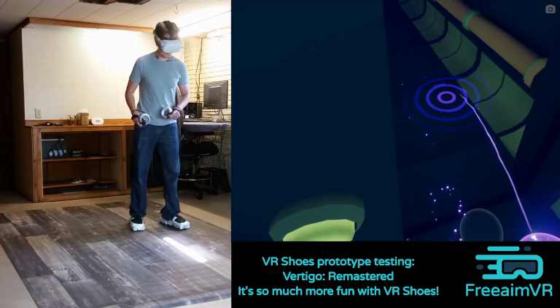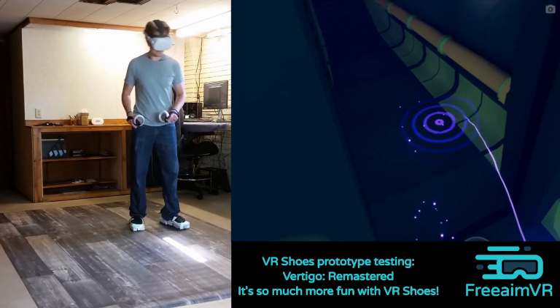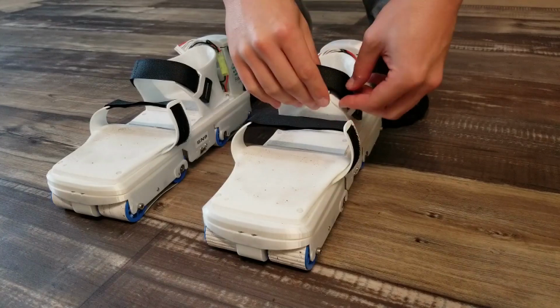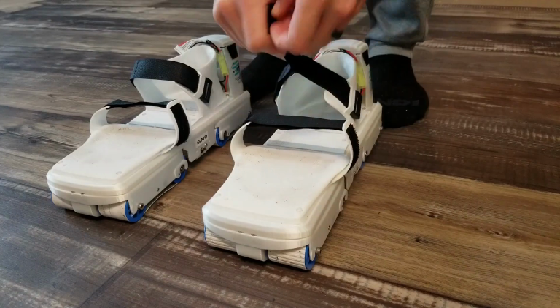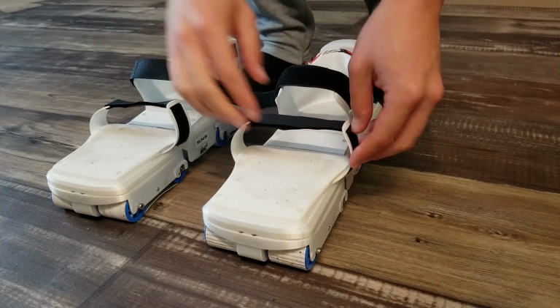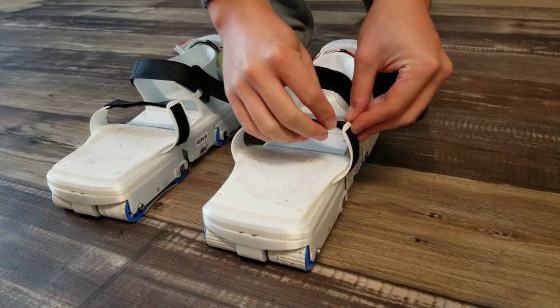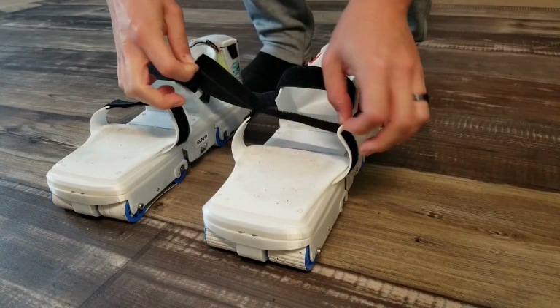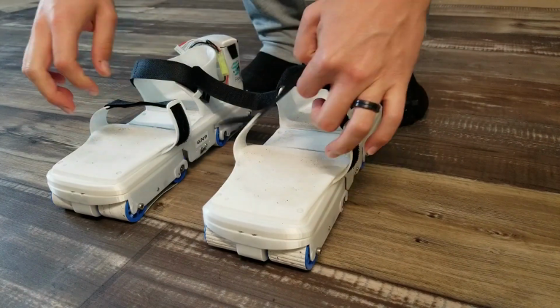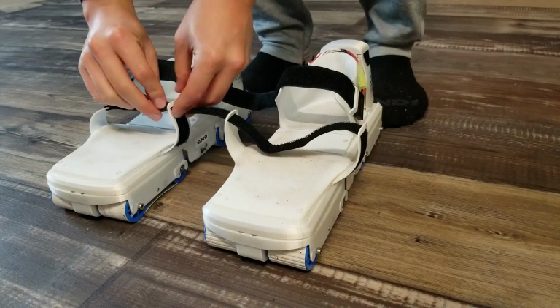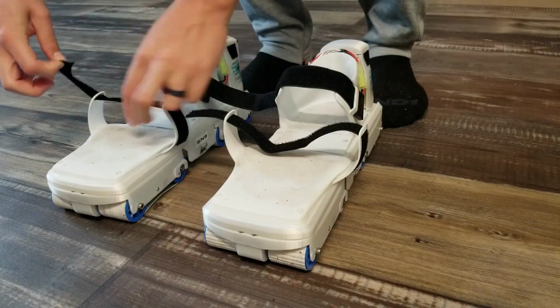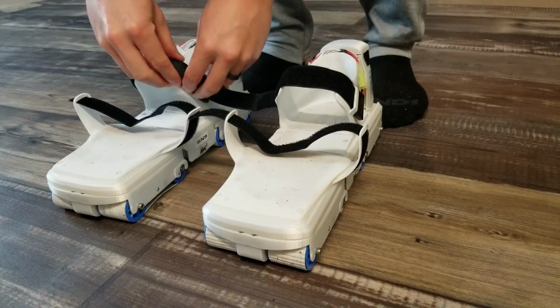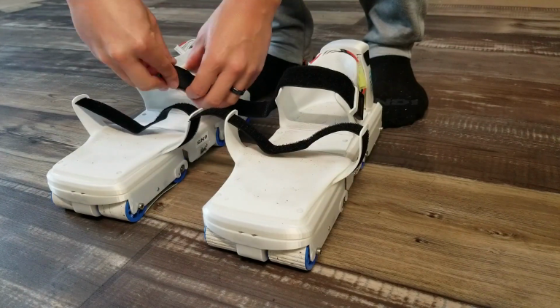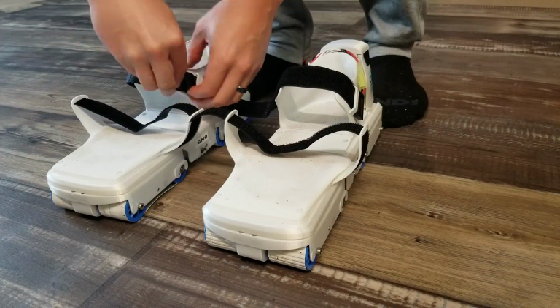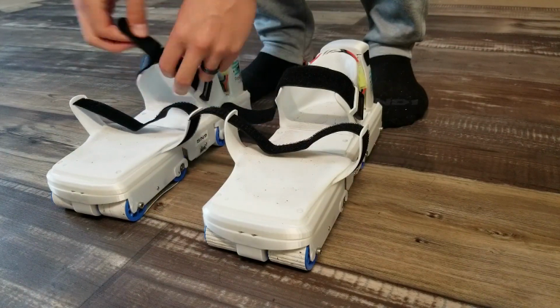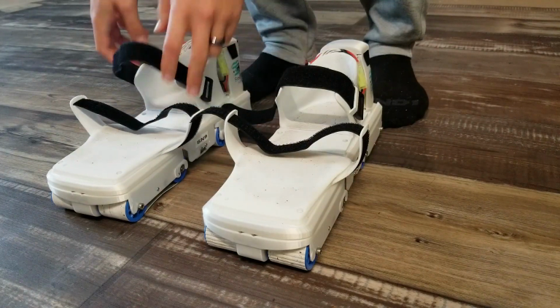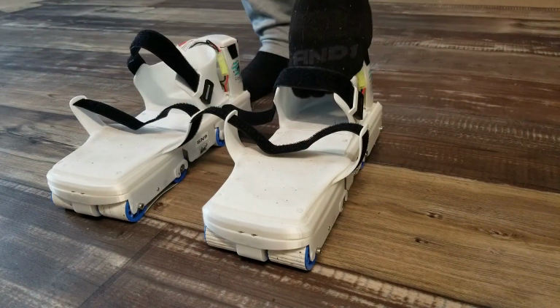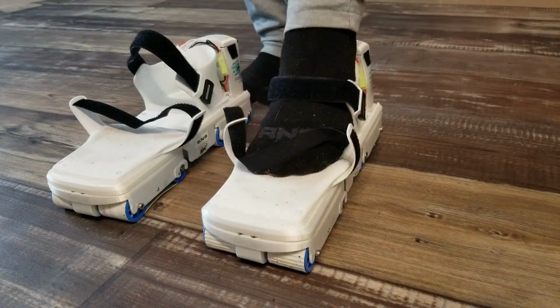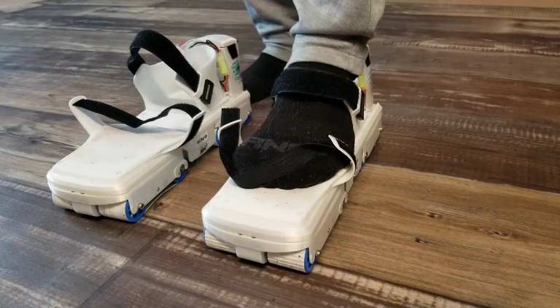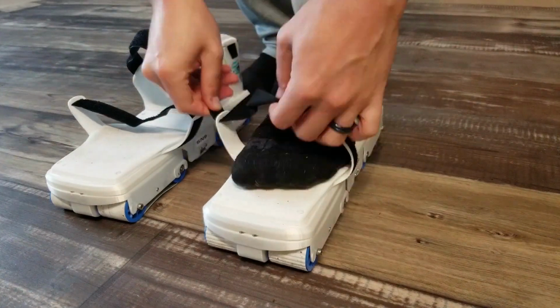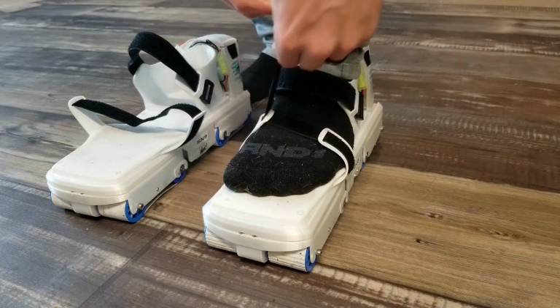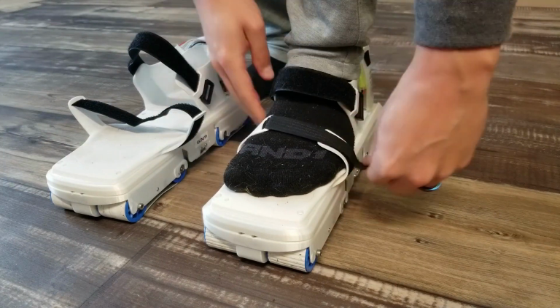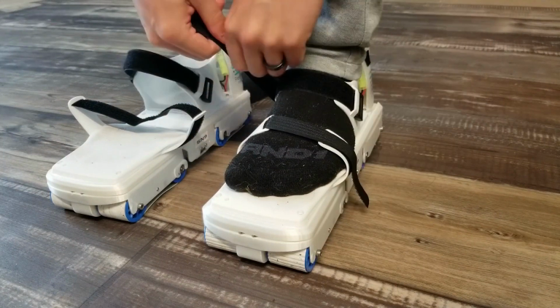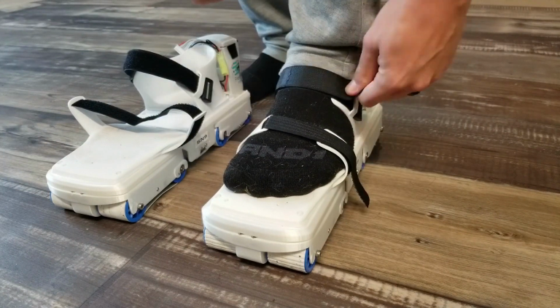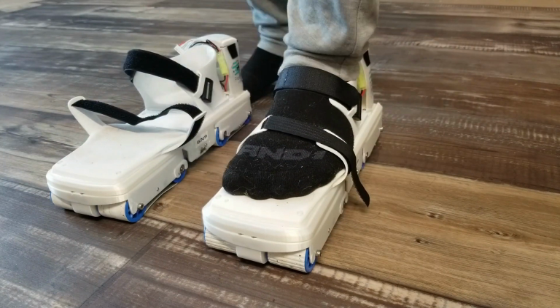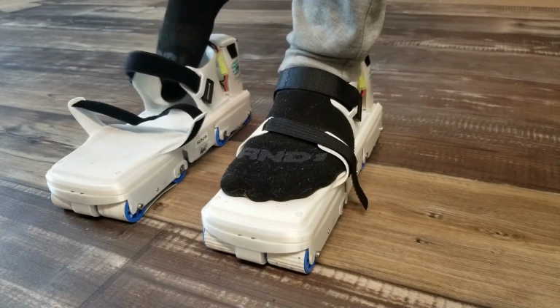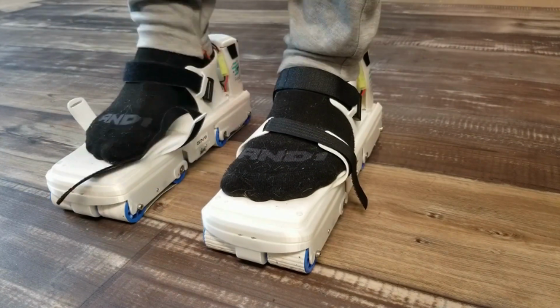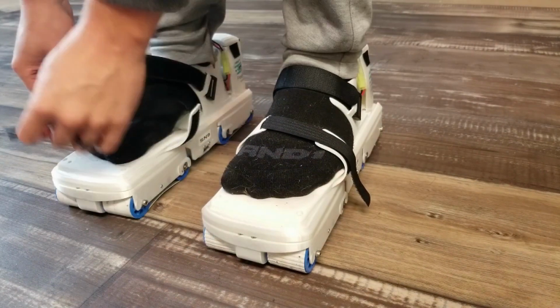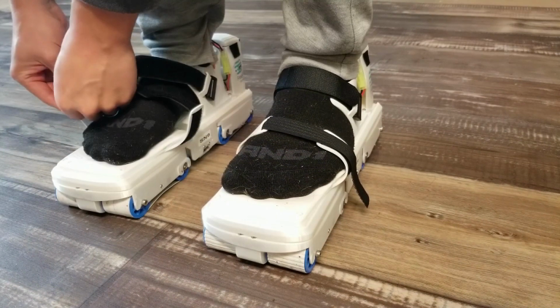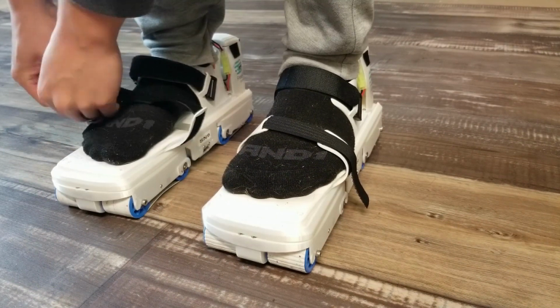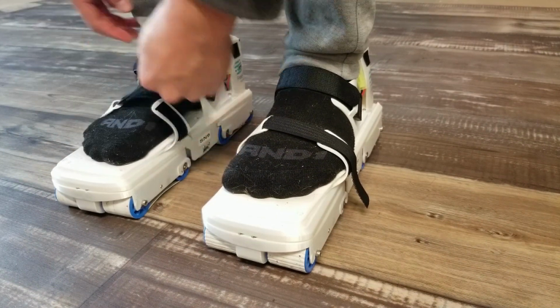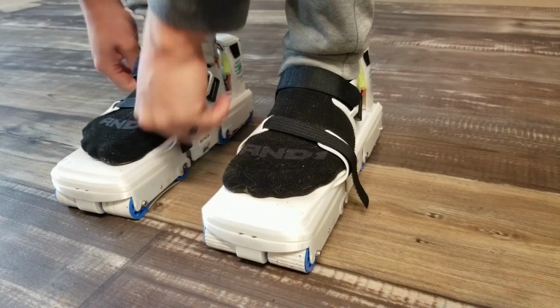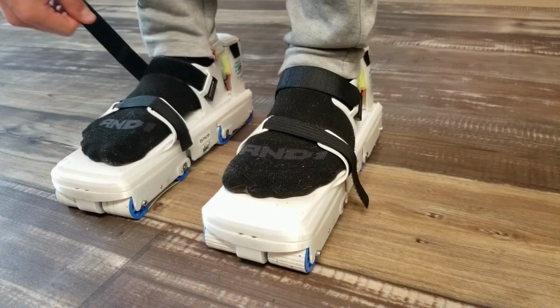Our main focus has been making forward walking, turning, and stopping as easy as we can make them.